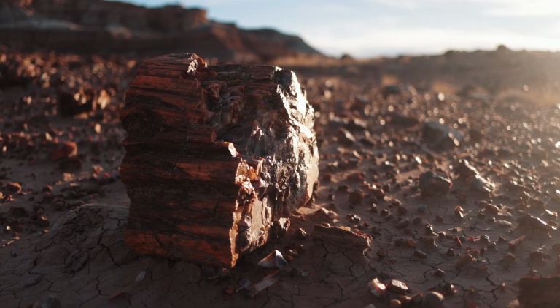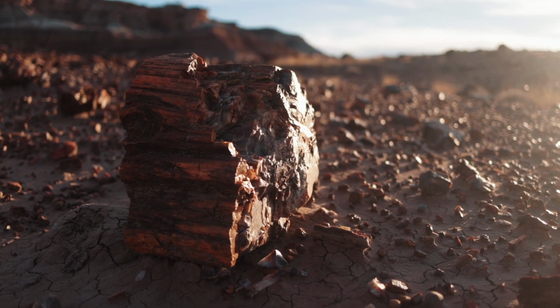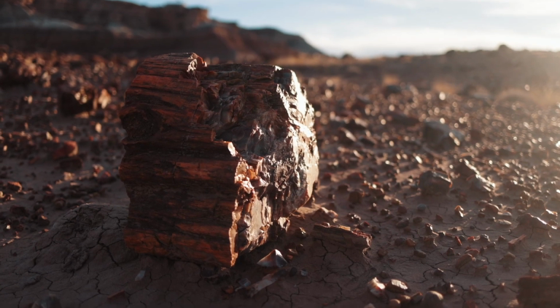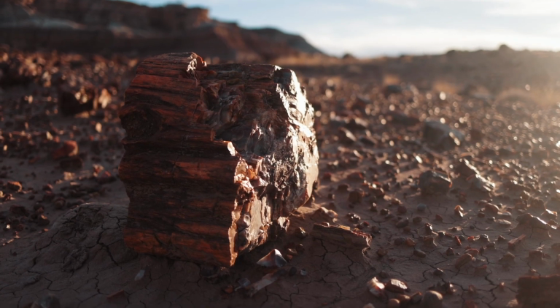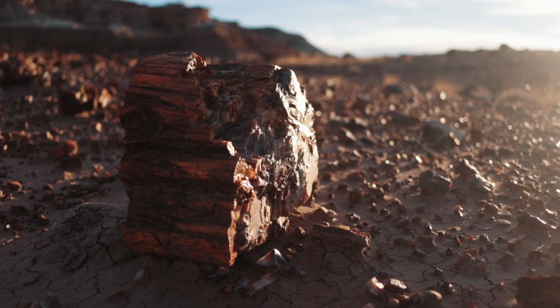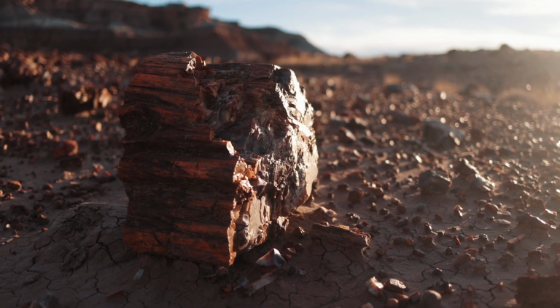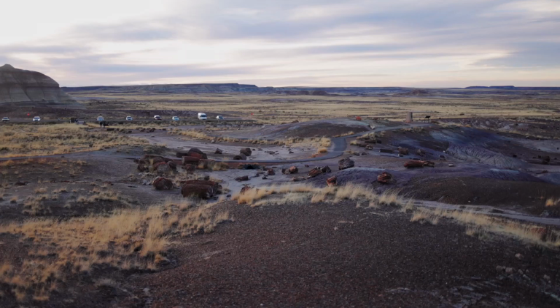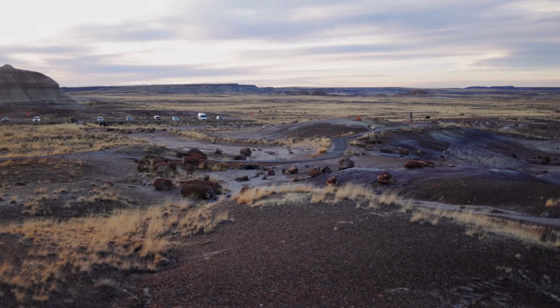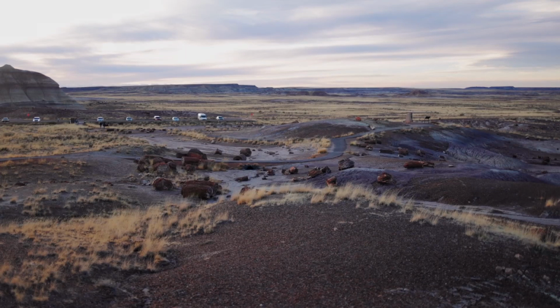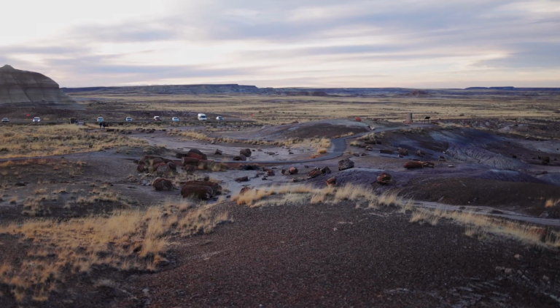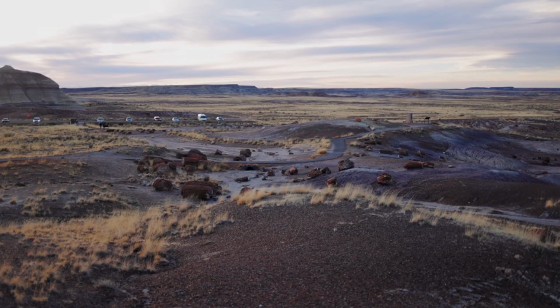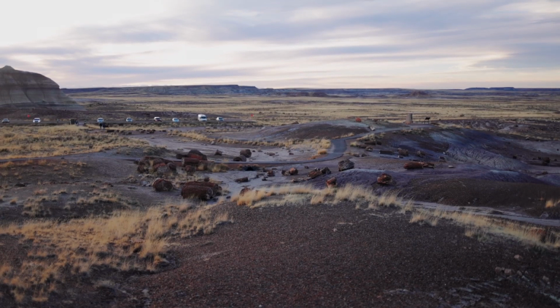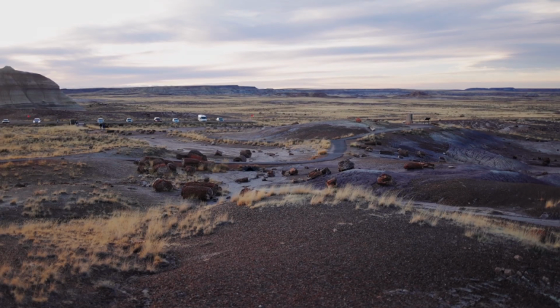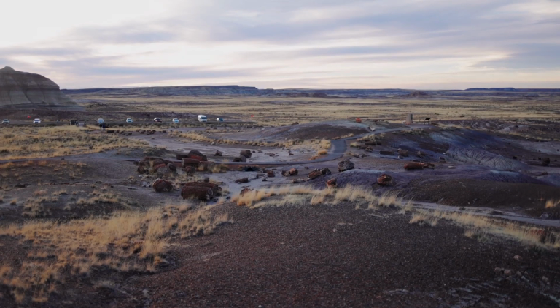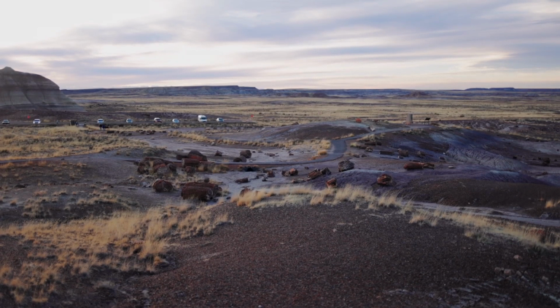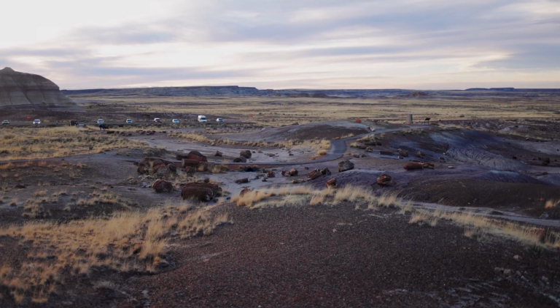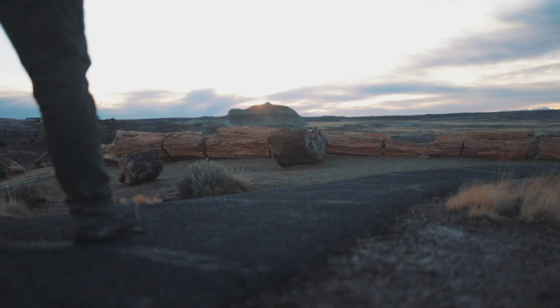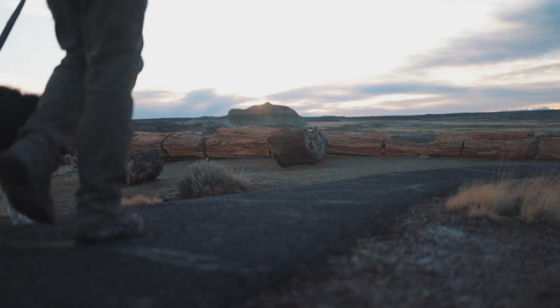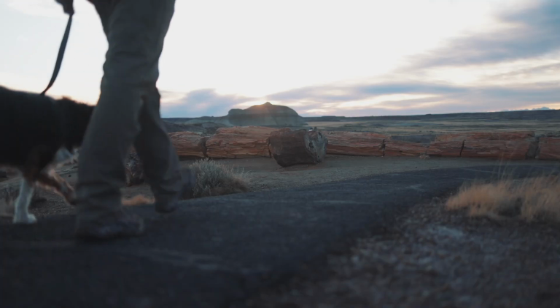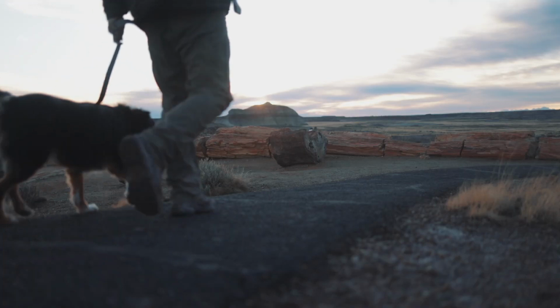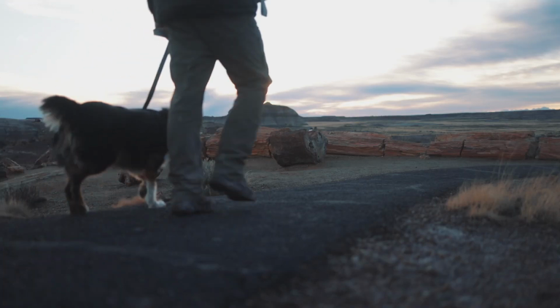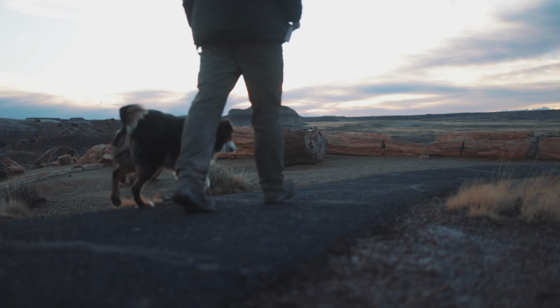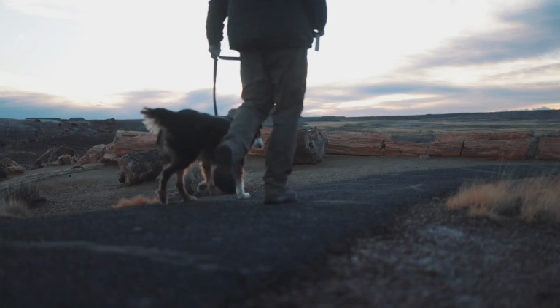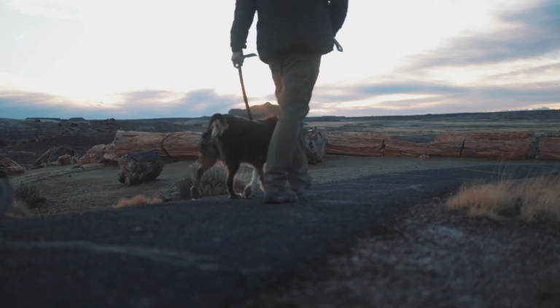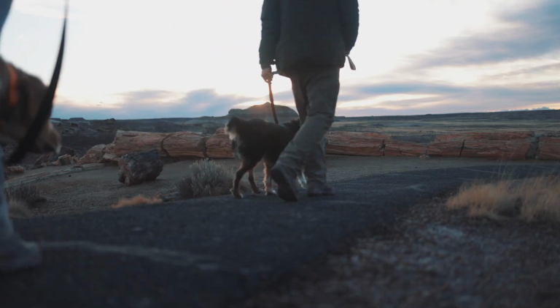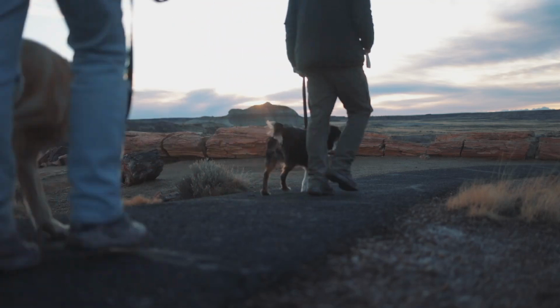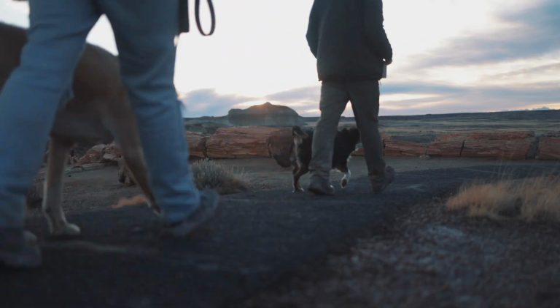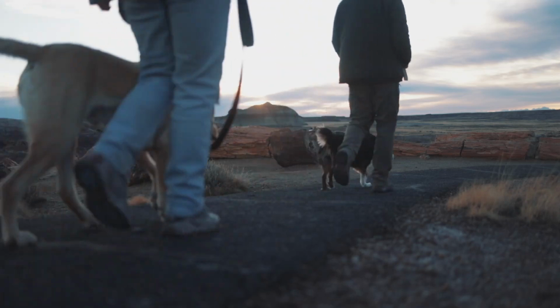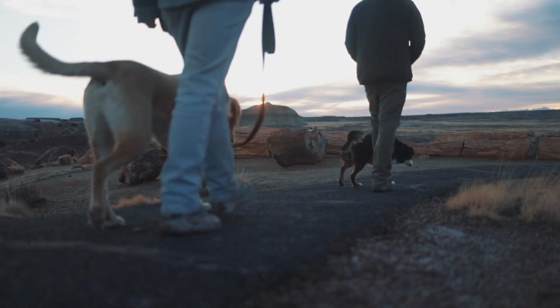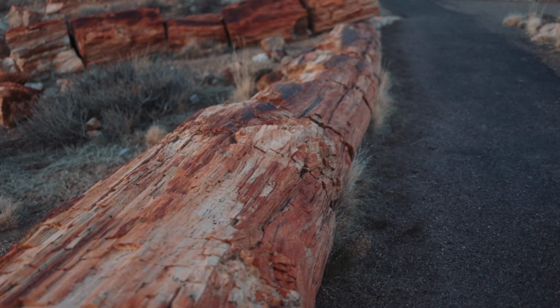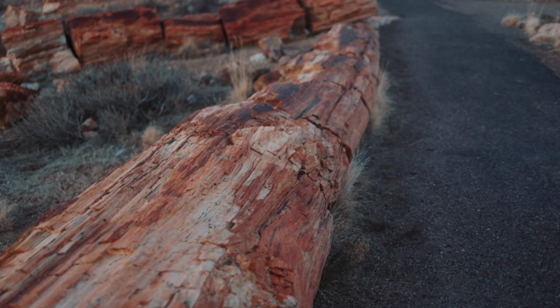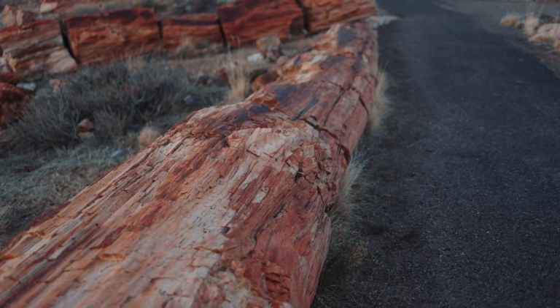Not far from there was the Crystal Forest, which was a paved one-mile path that looped through another, smaller, petrified forest.